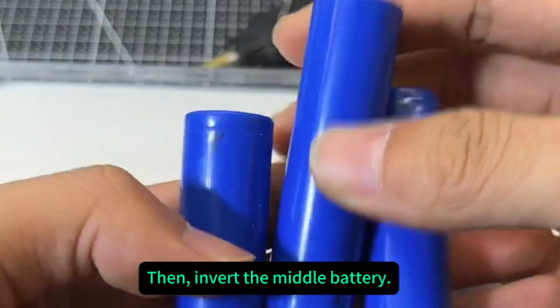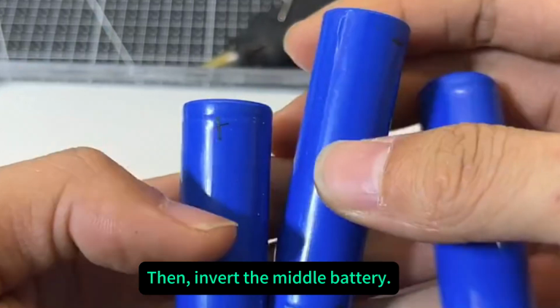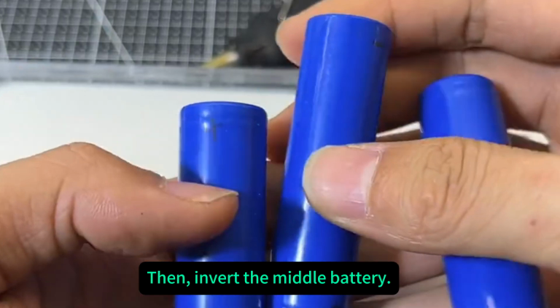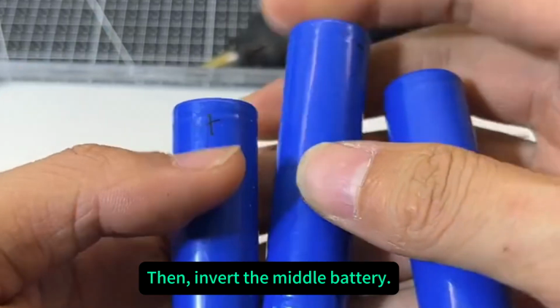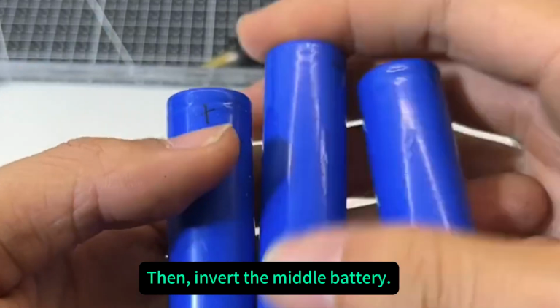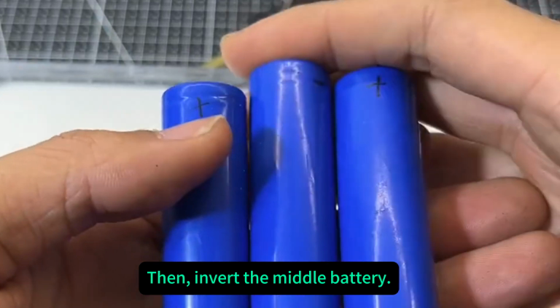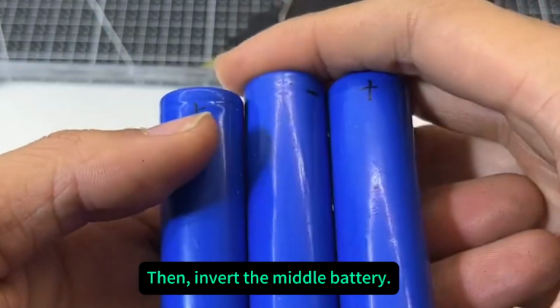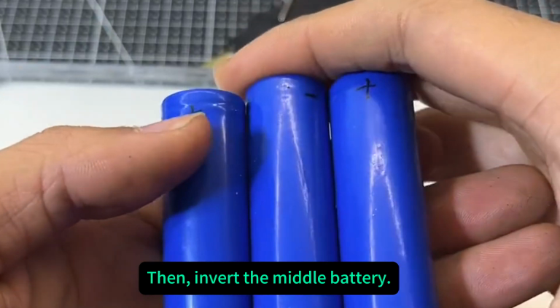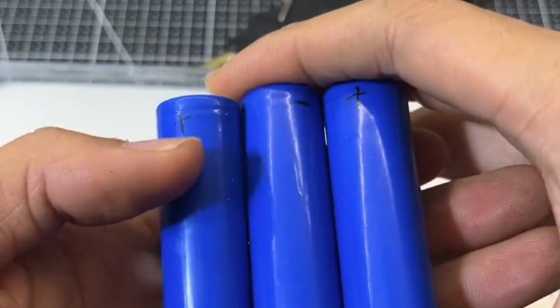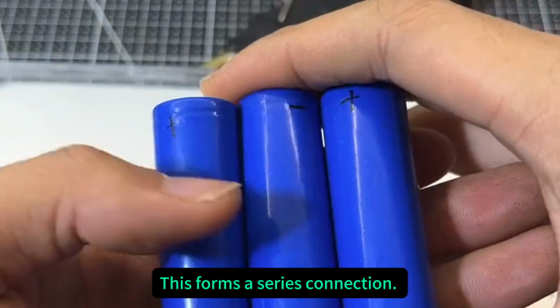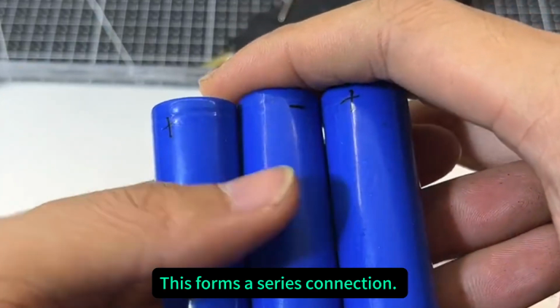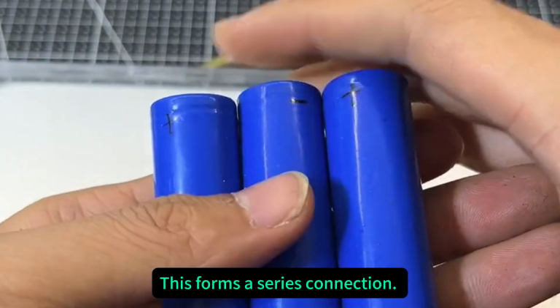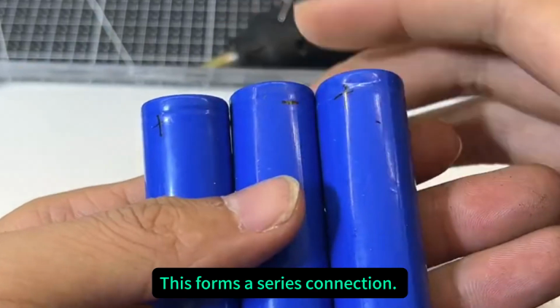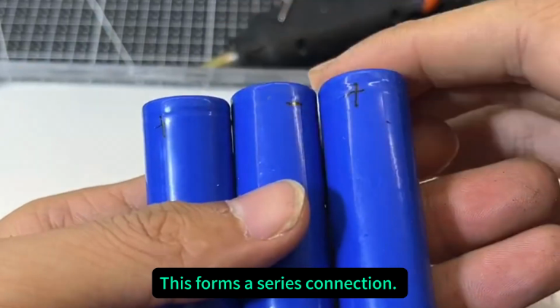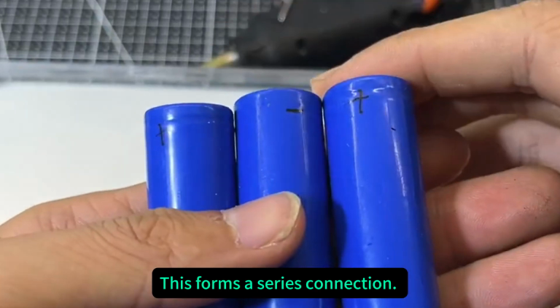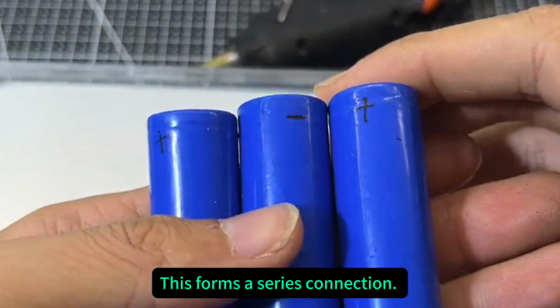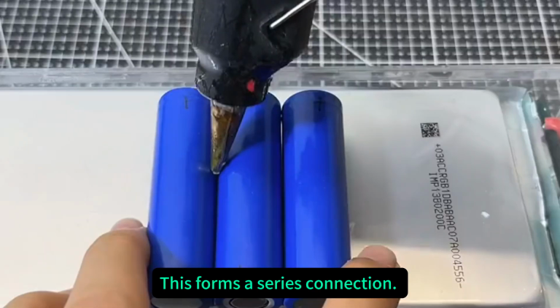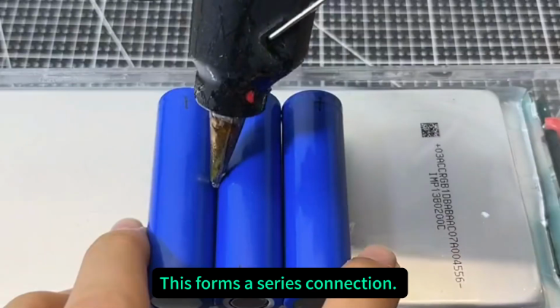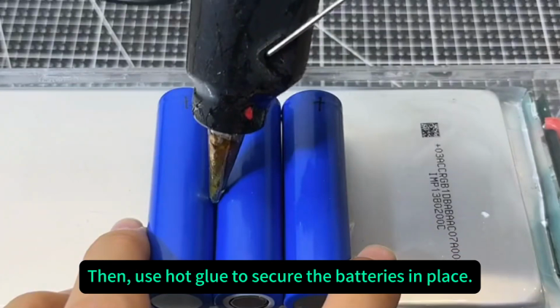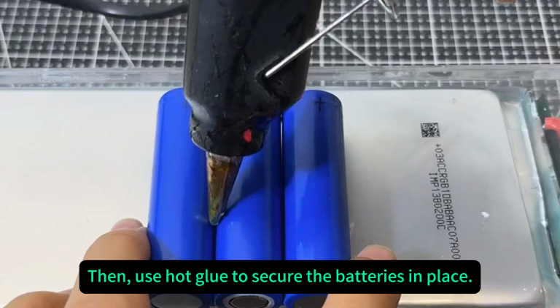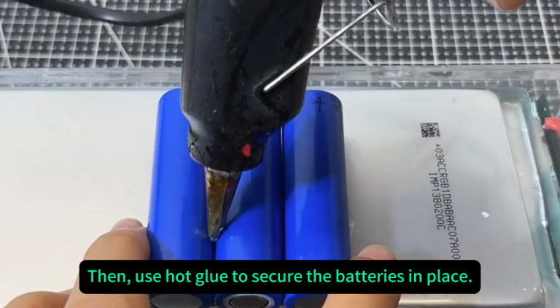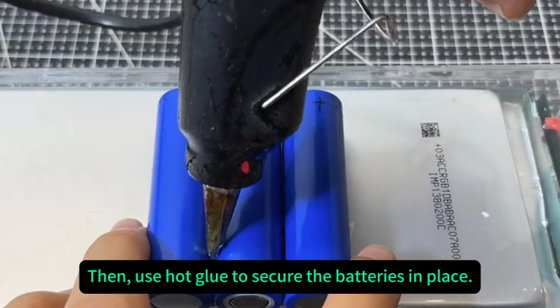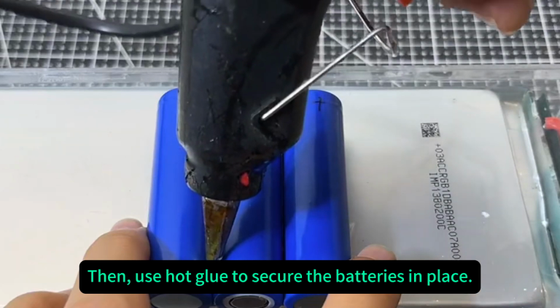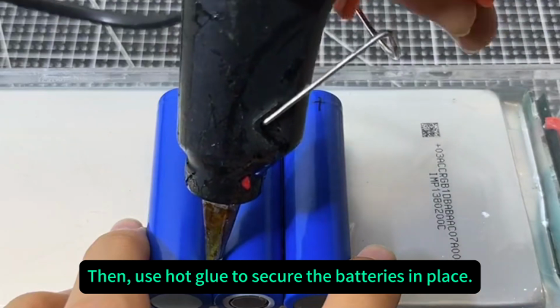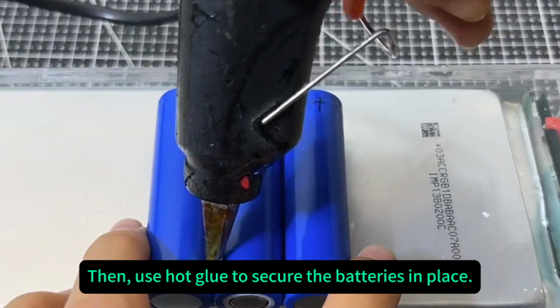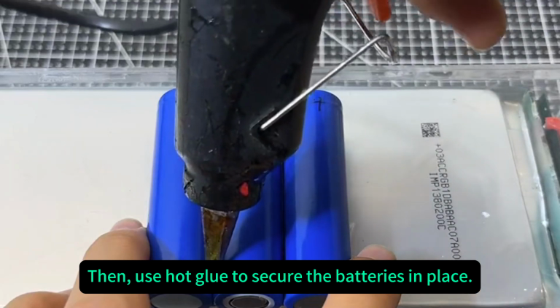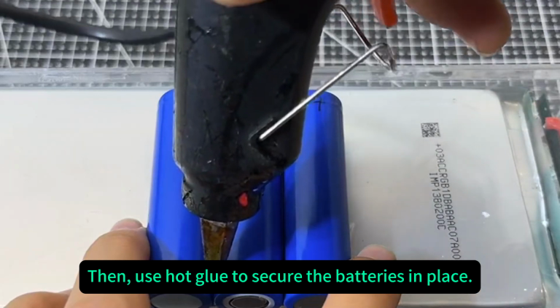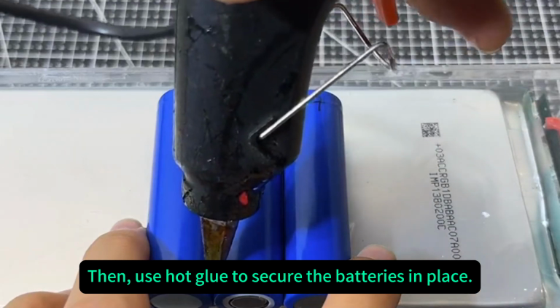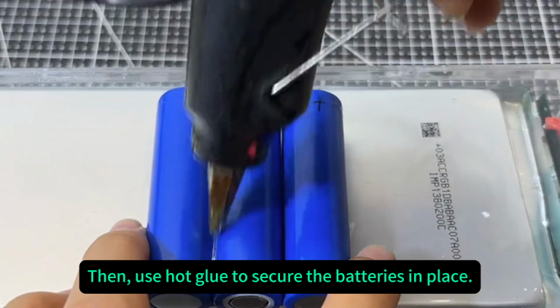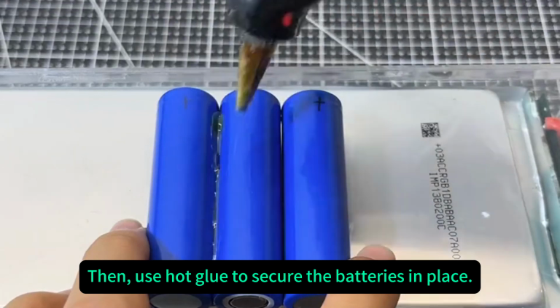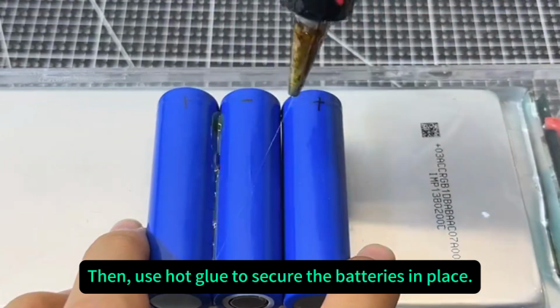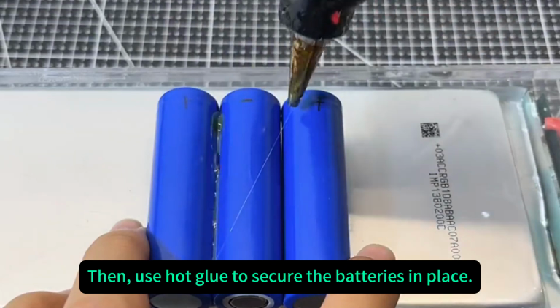Then, invert the middle battery. This forms a series connection. Then, use hot glue to secure the batteries in place.